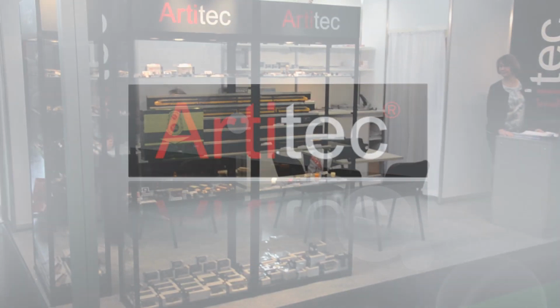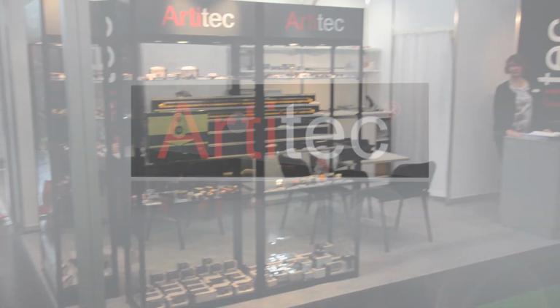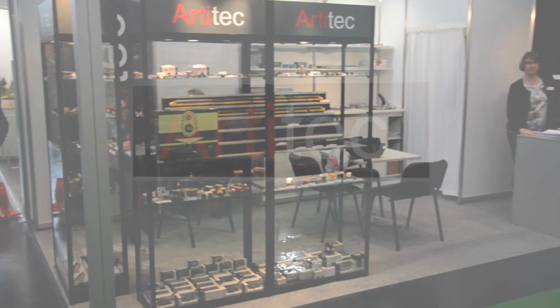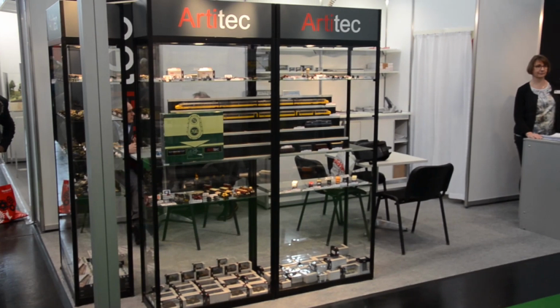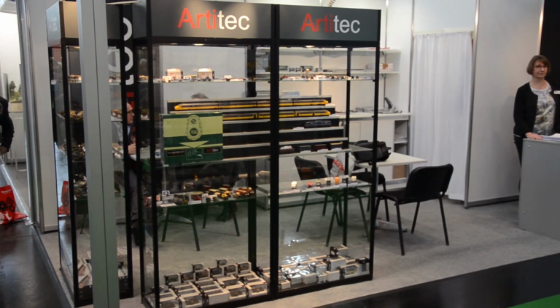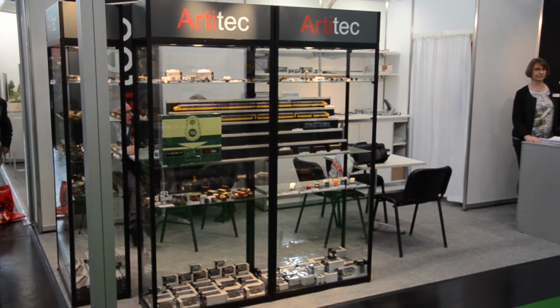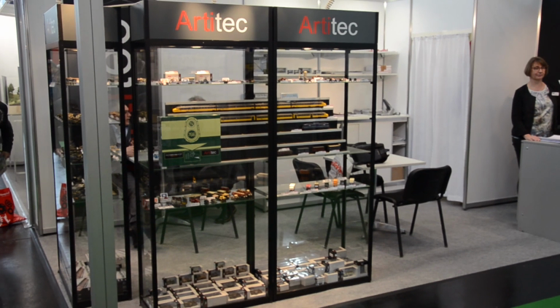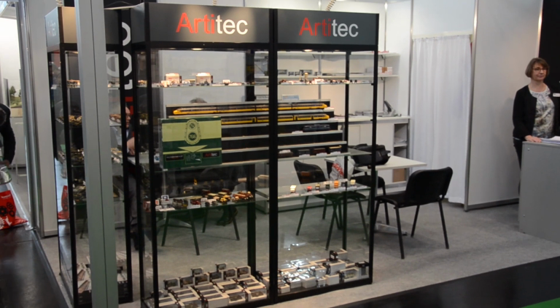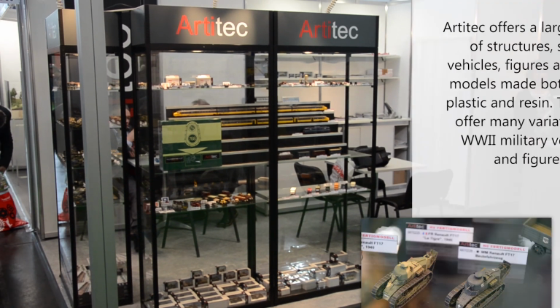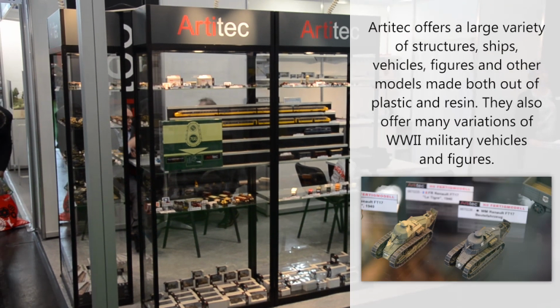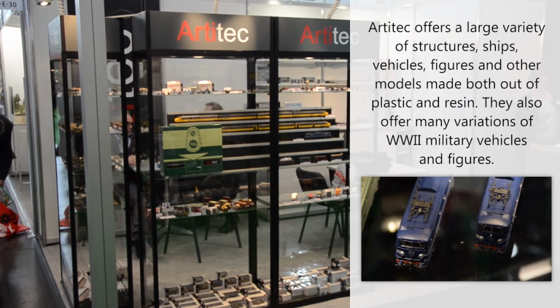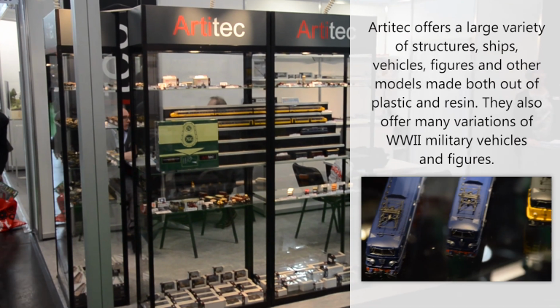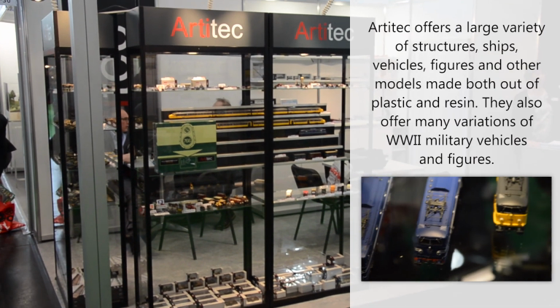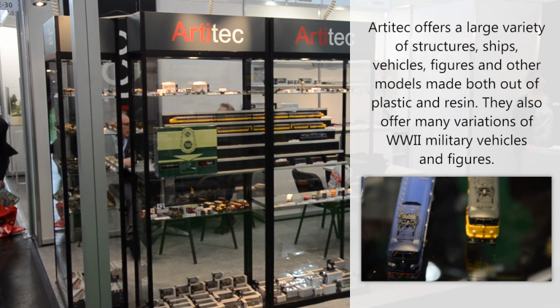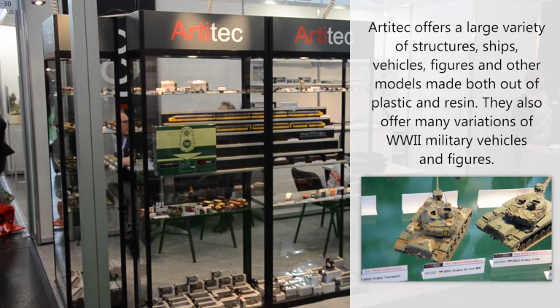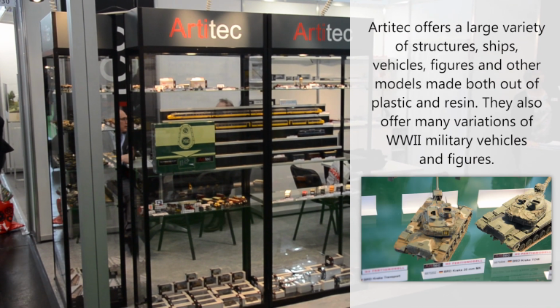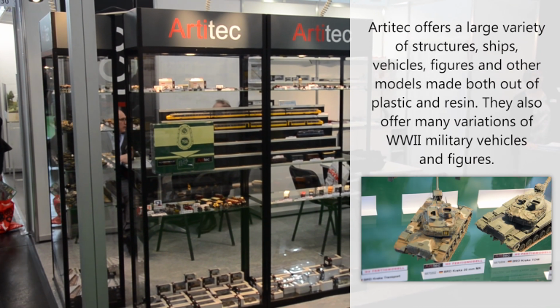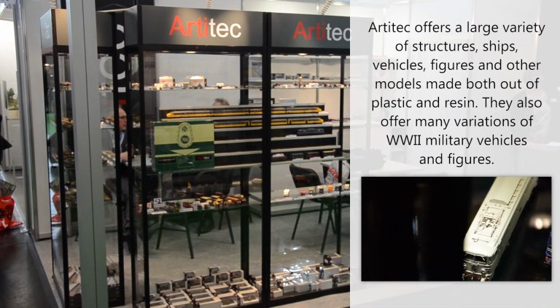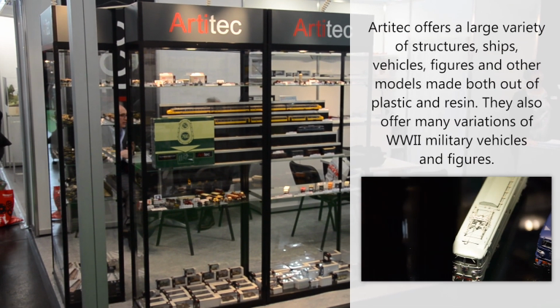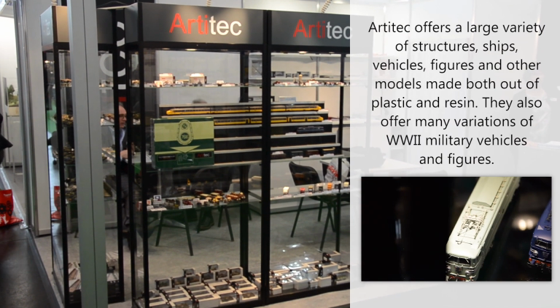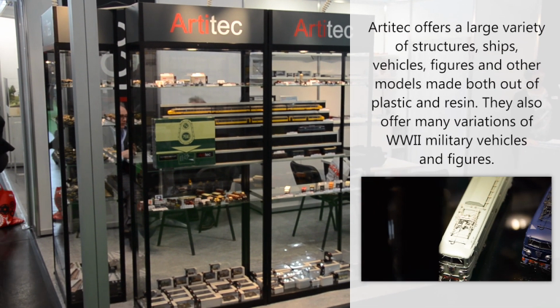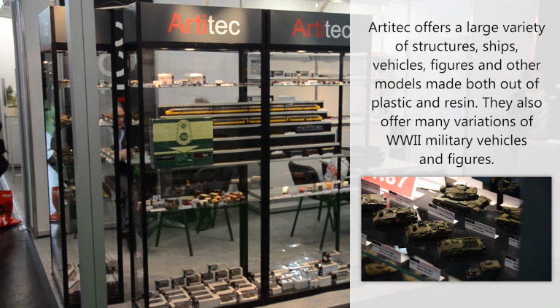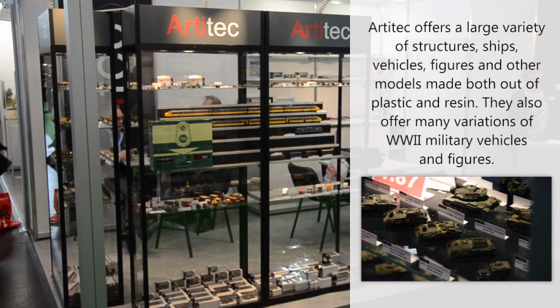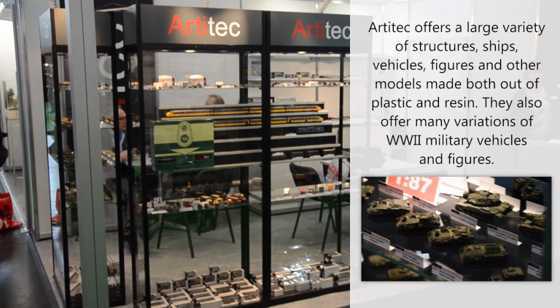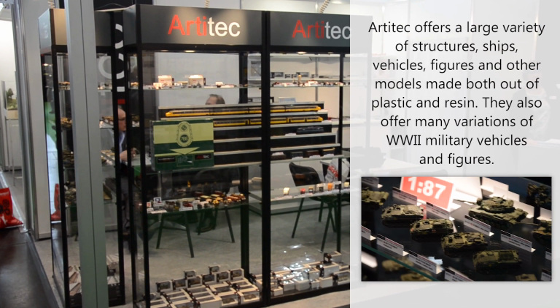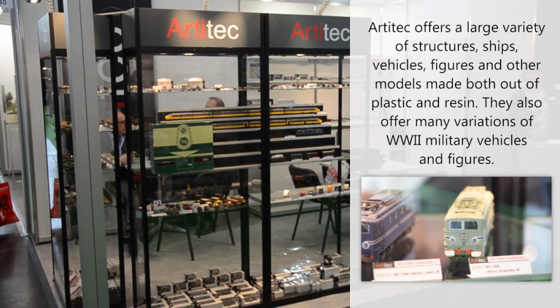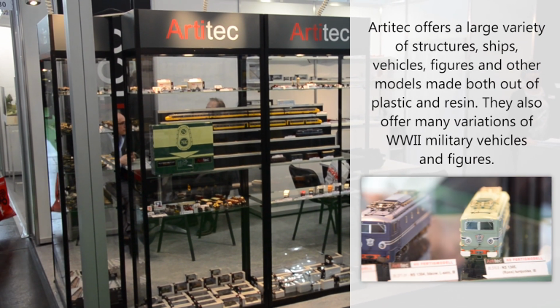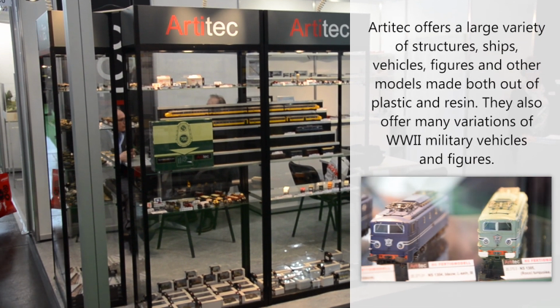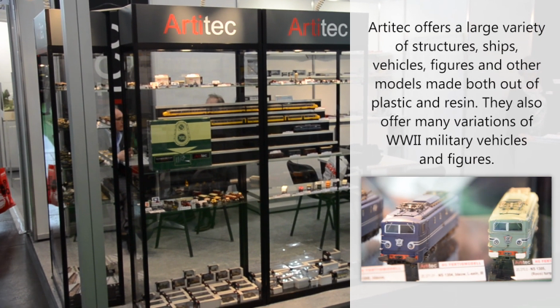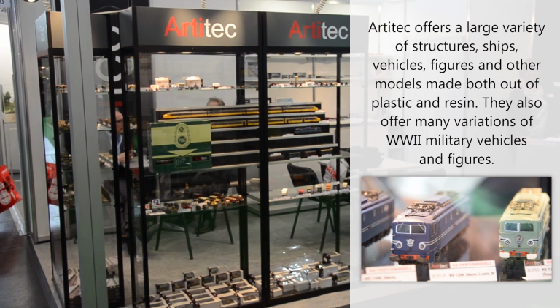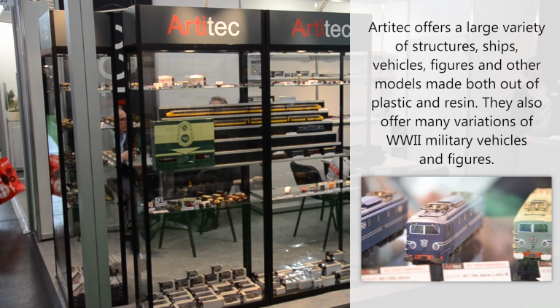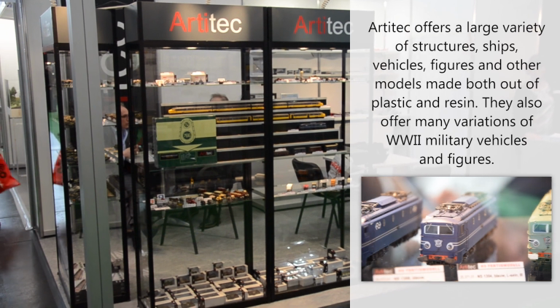Here we are at the Art Attack booth. The wonderful people at Art Attack have brought out some amazing models.